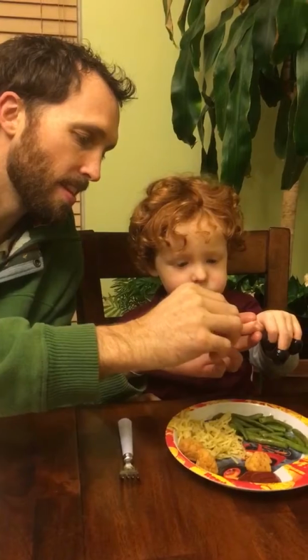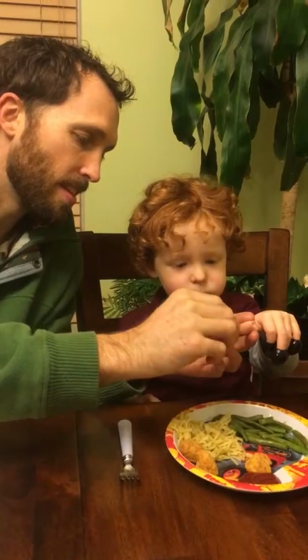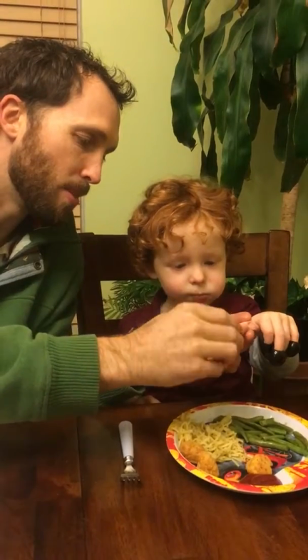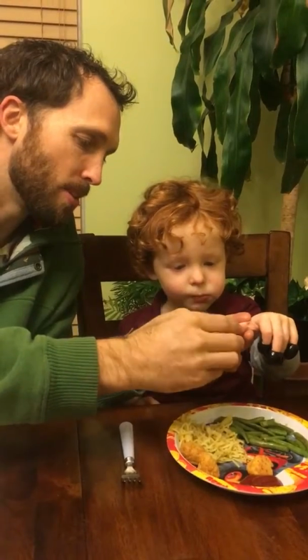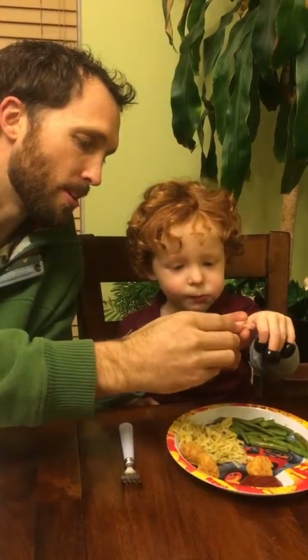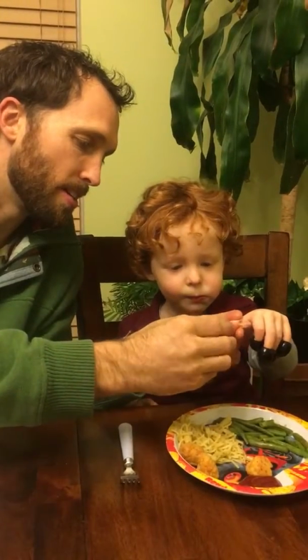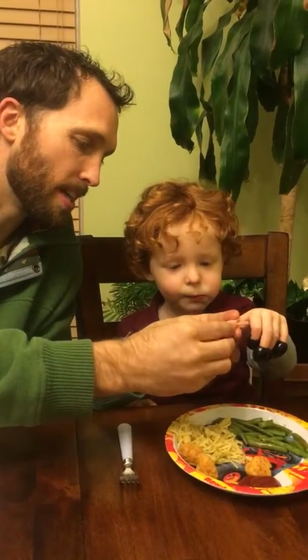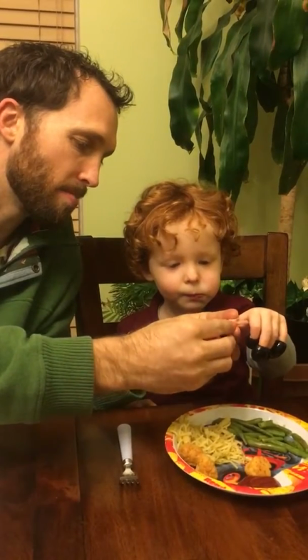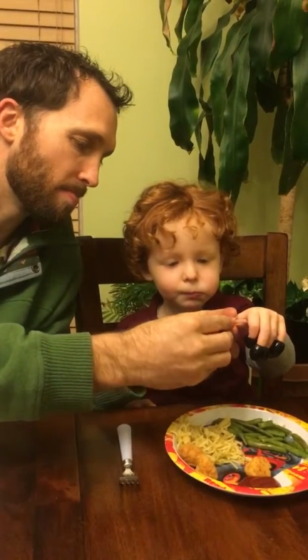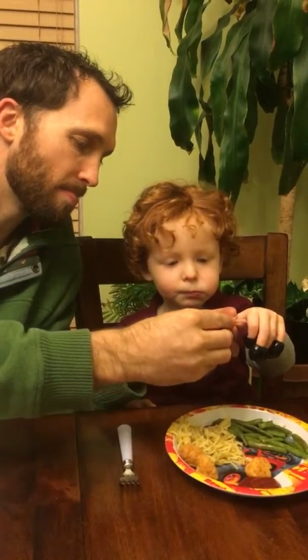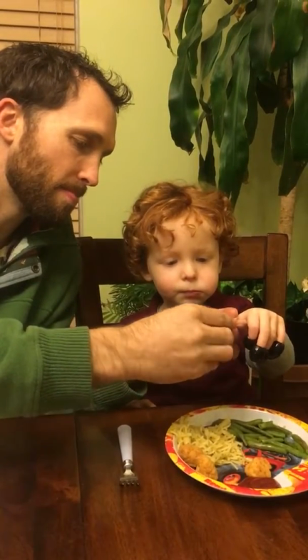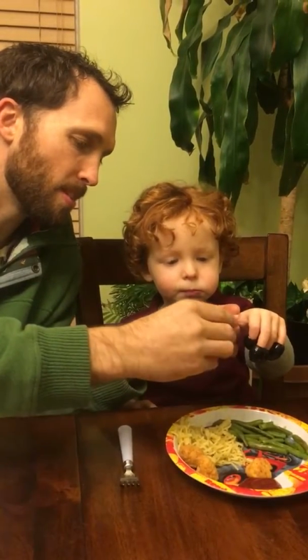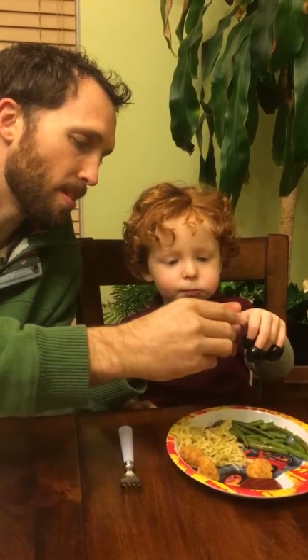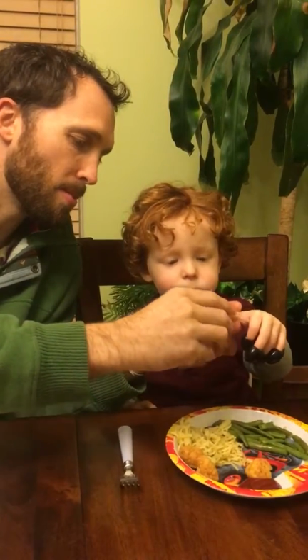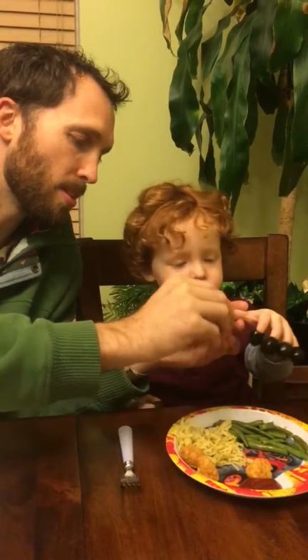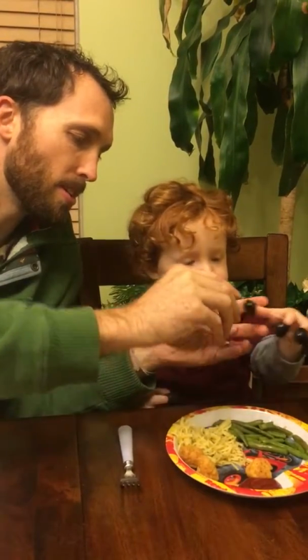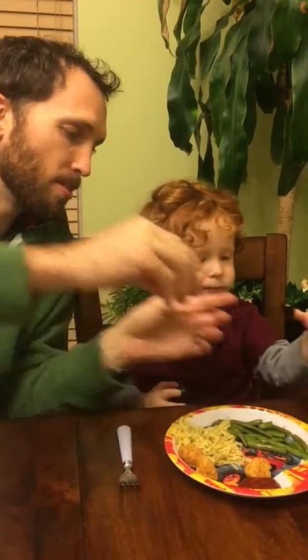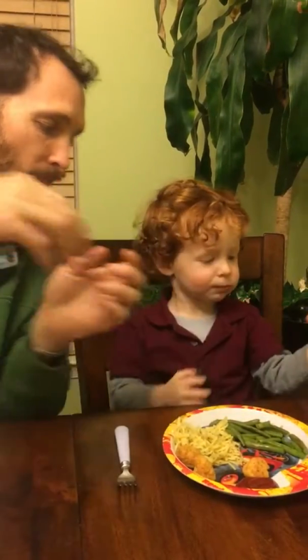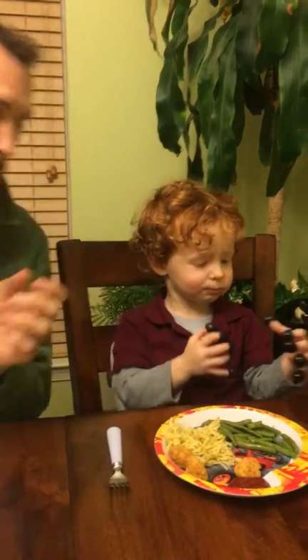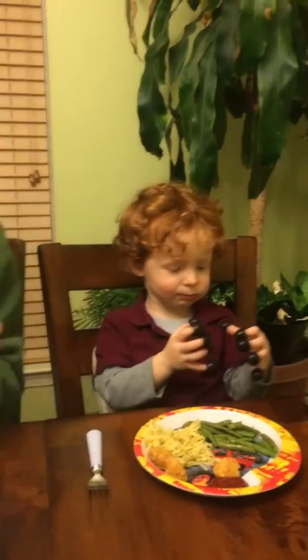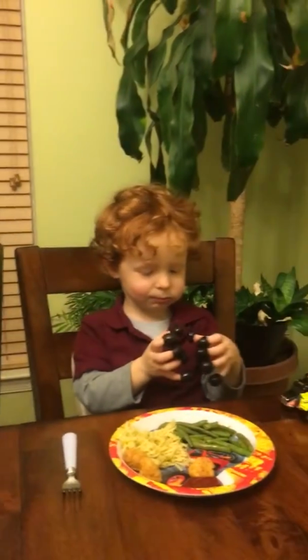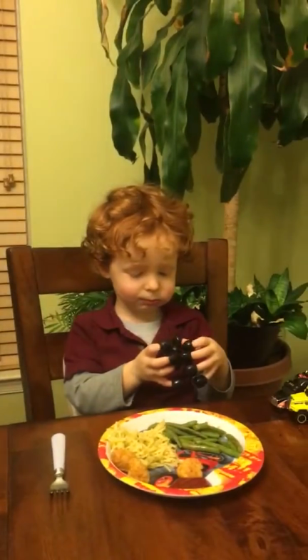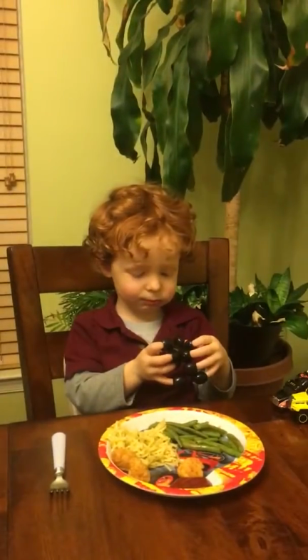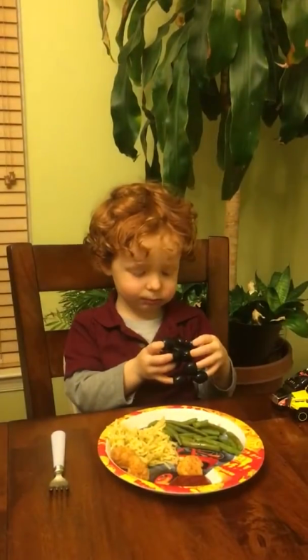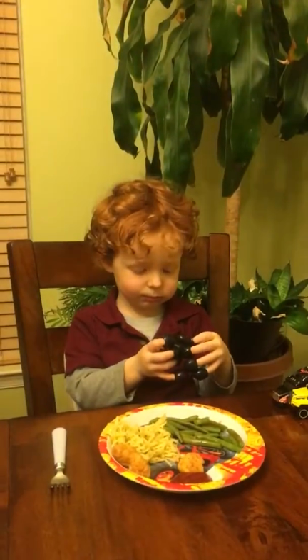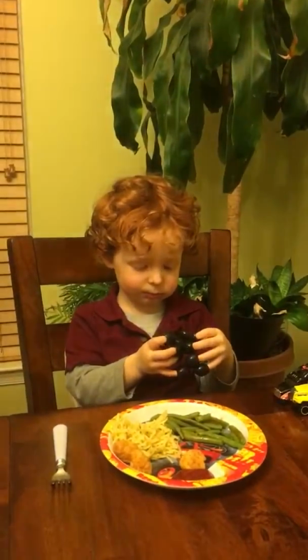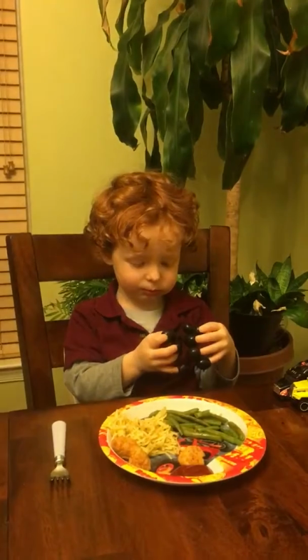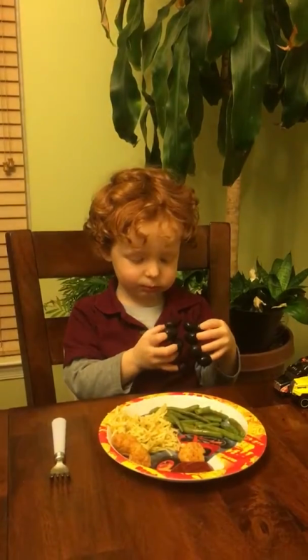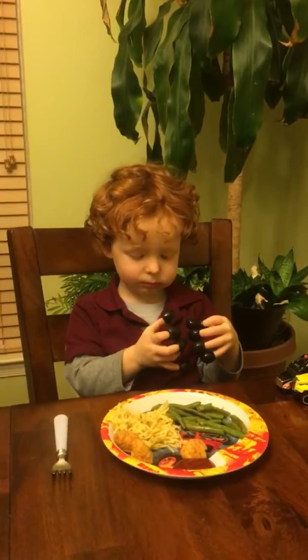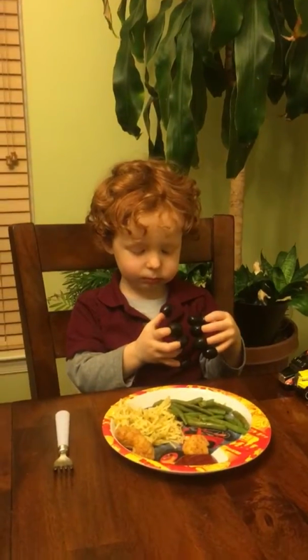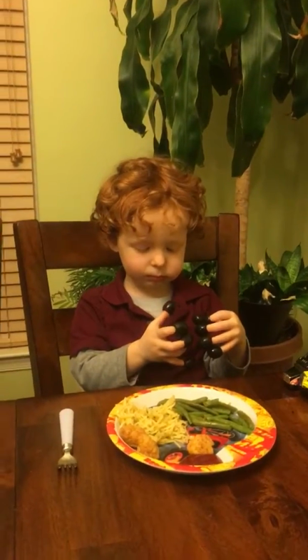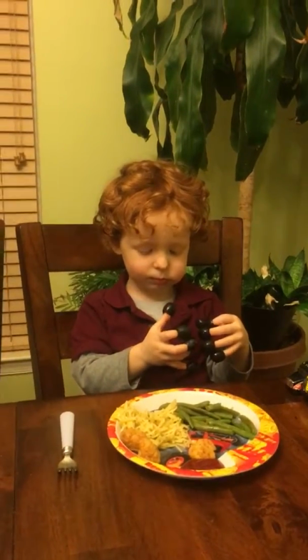Thumb was hard. Yeah. Thumb was hard to do, bud. Whoa. Let me see.